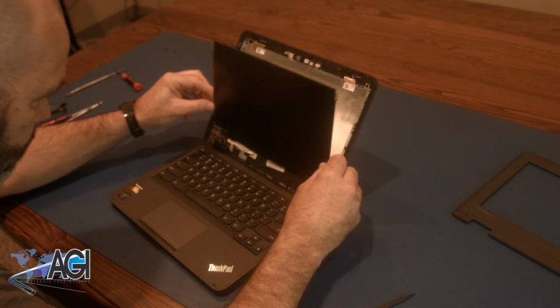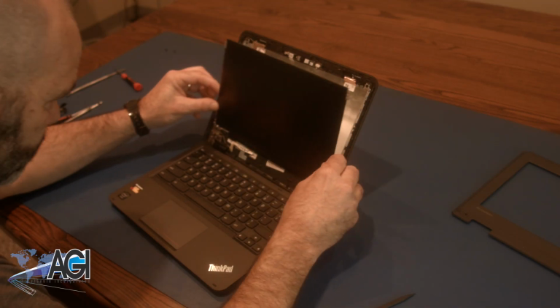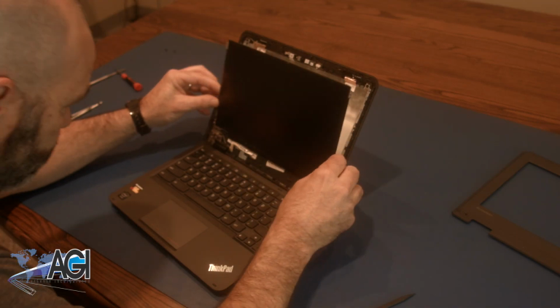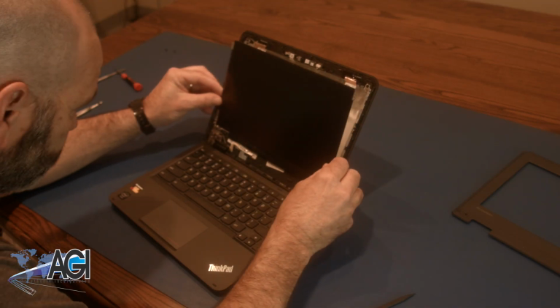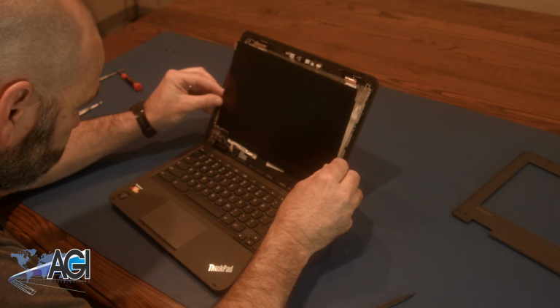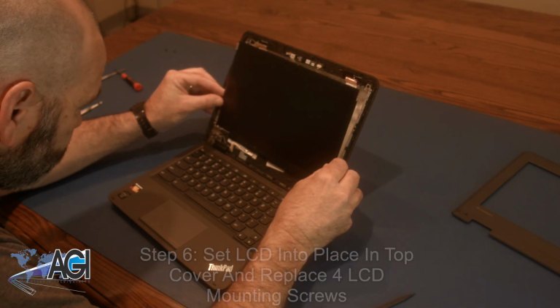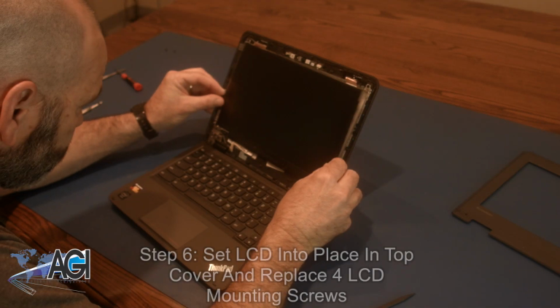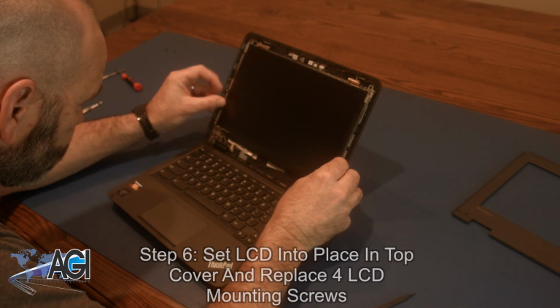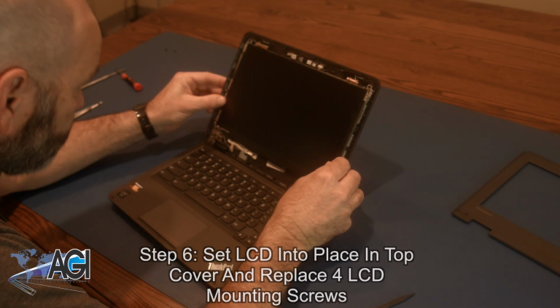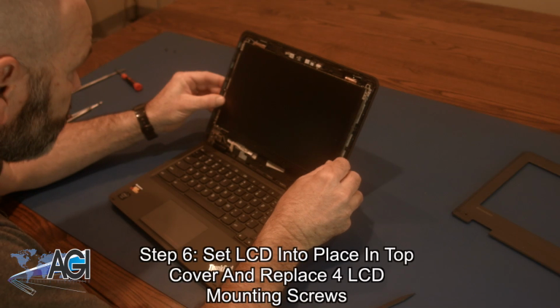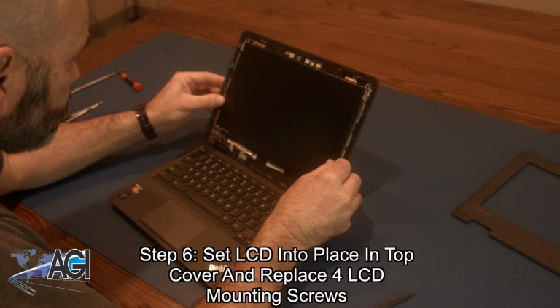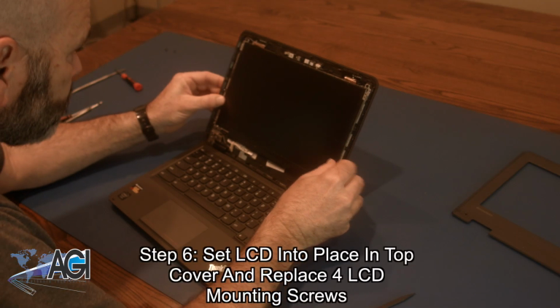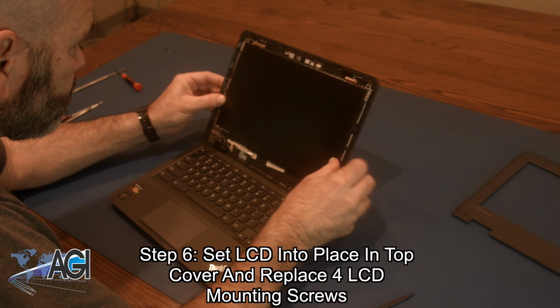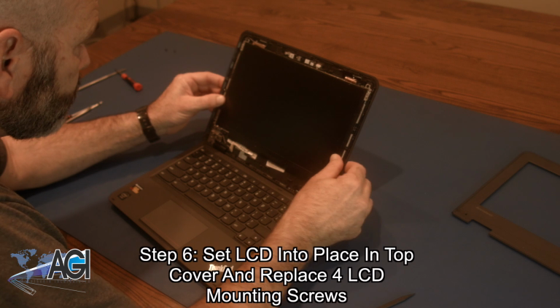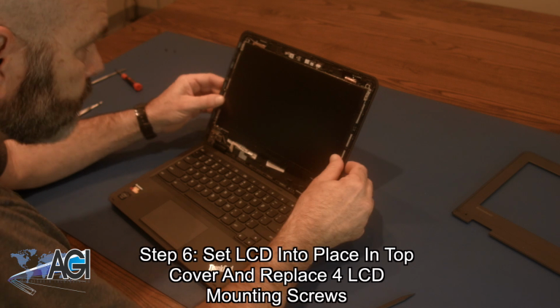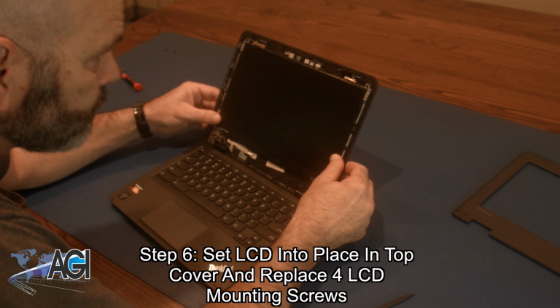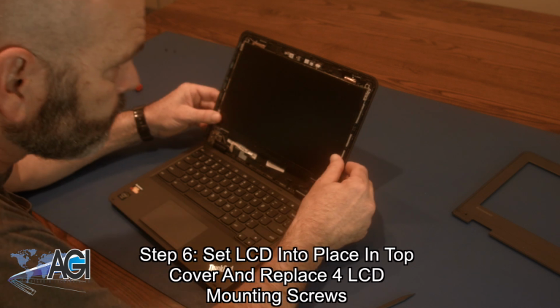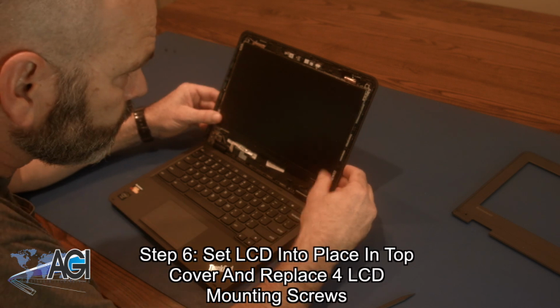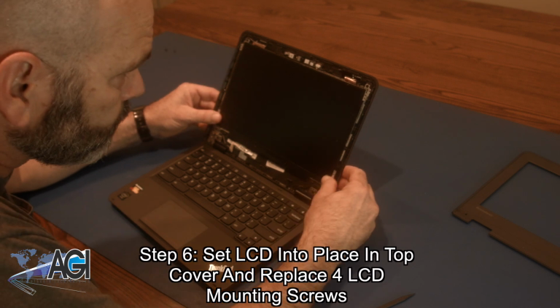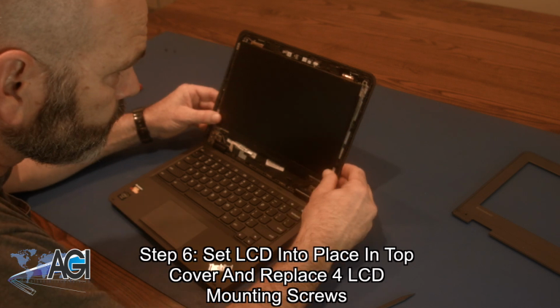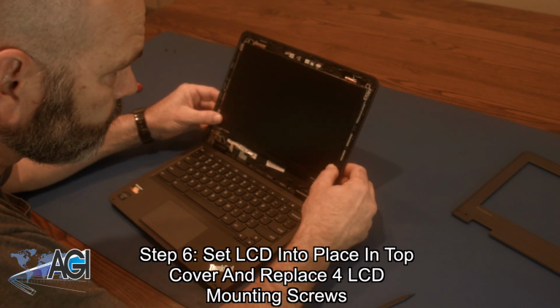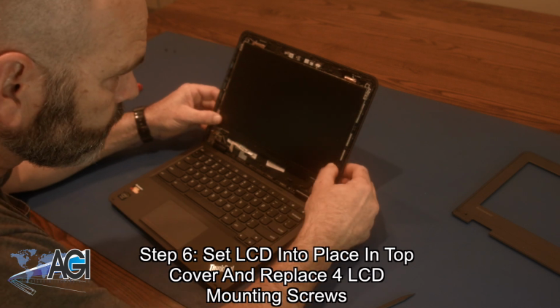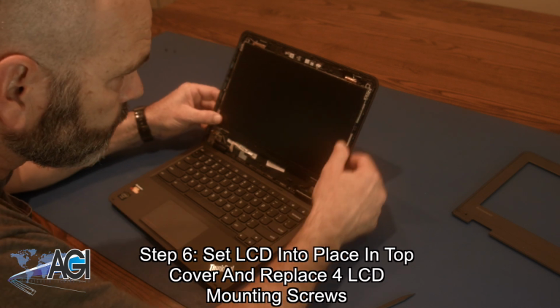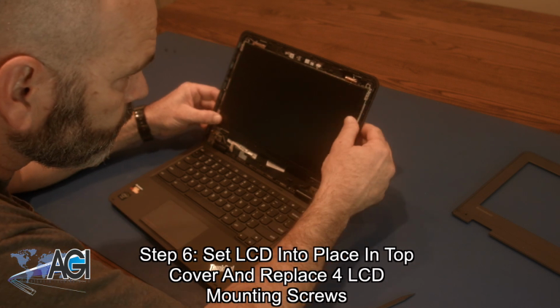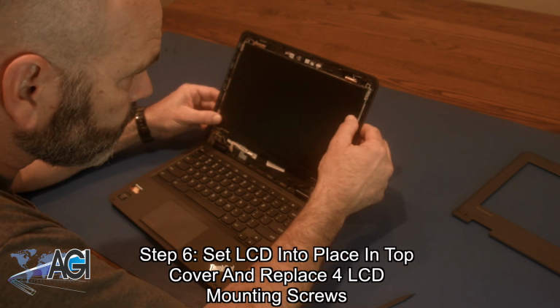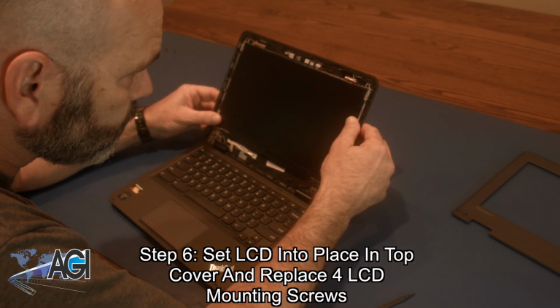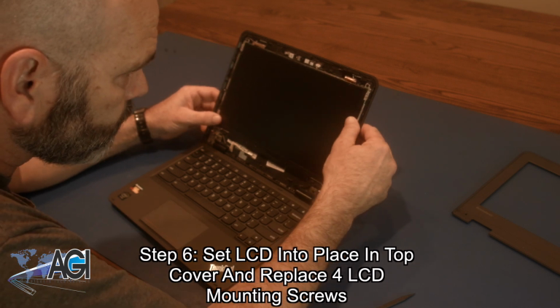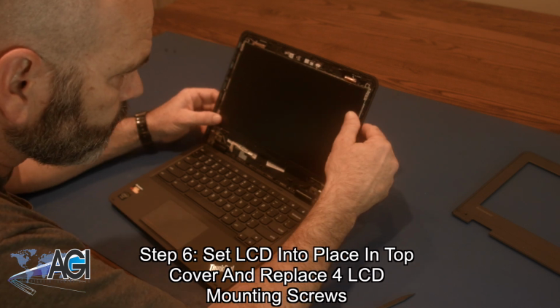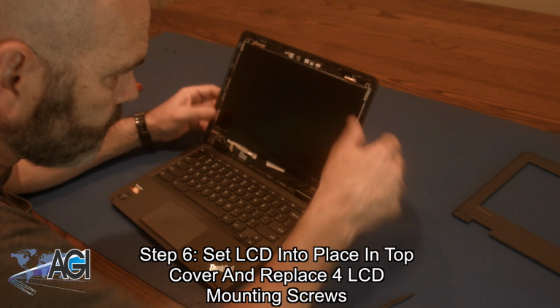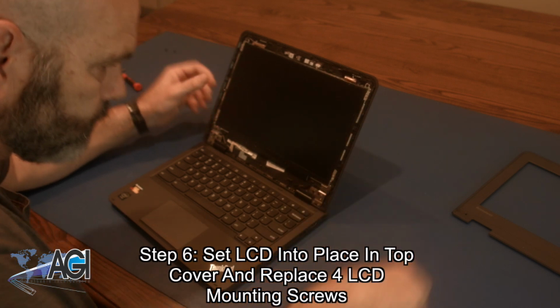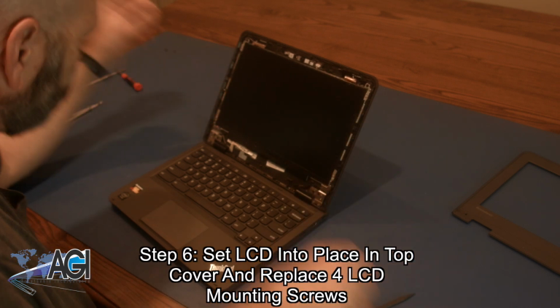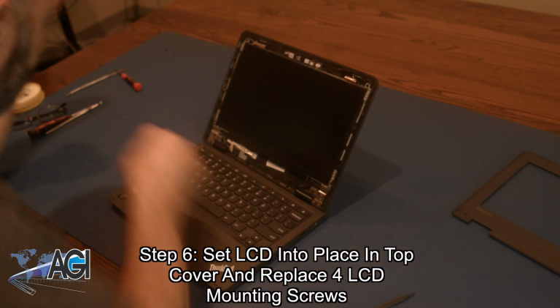Next, you can set the LCD back into place in the top cover and replace the four LCD mounting screws.